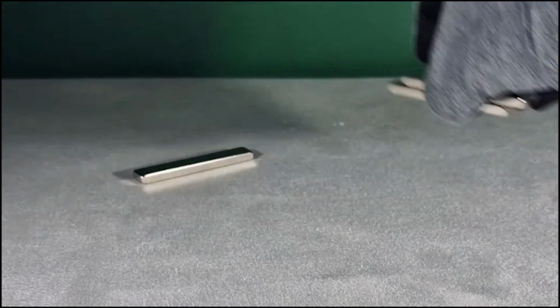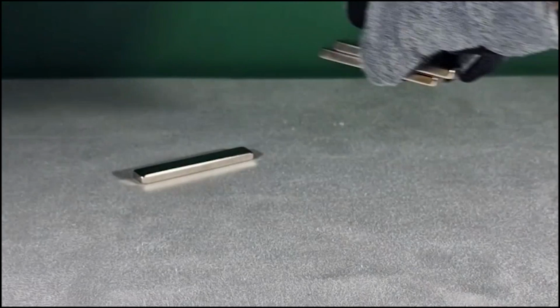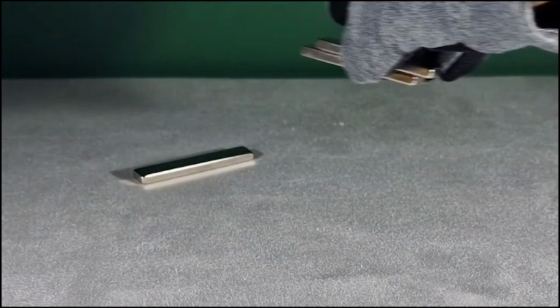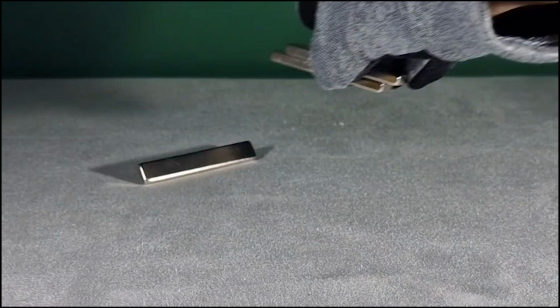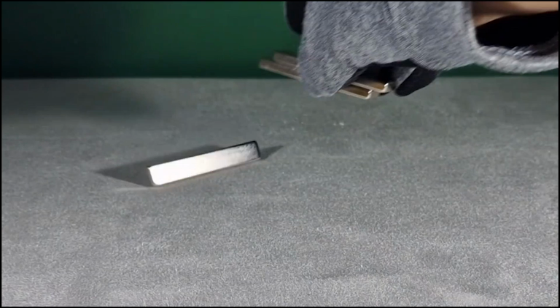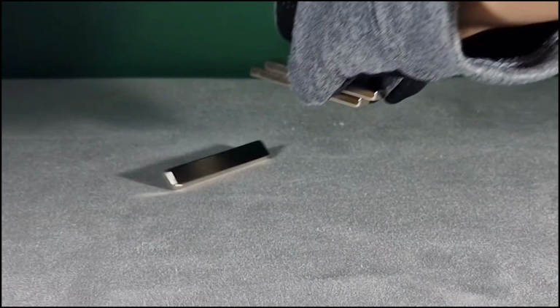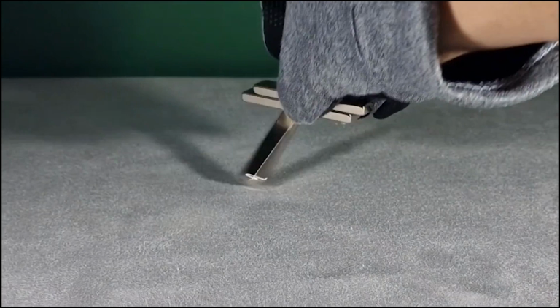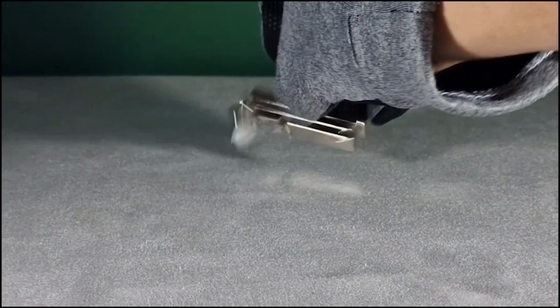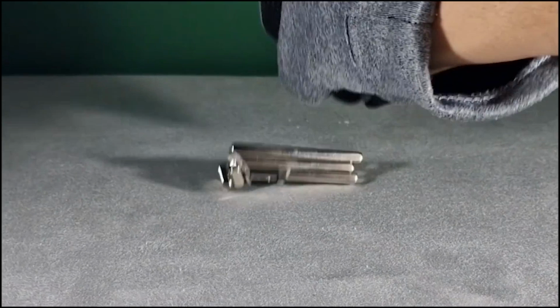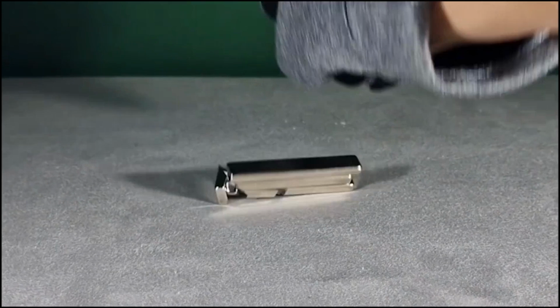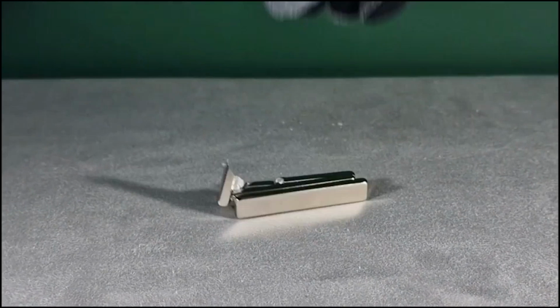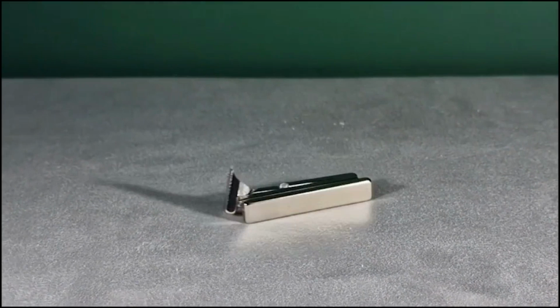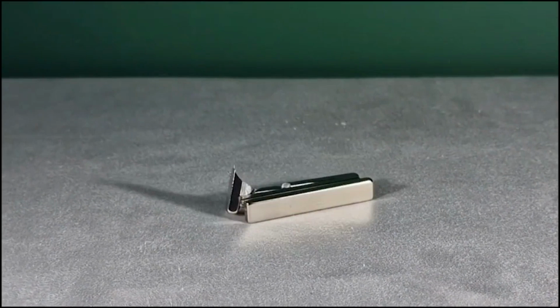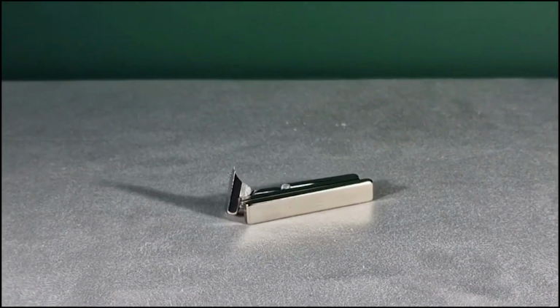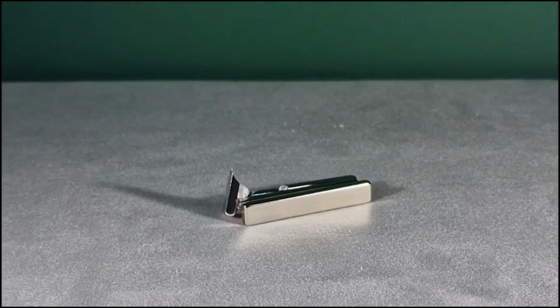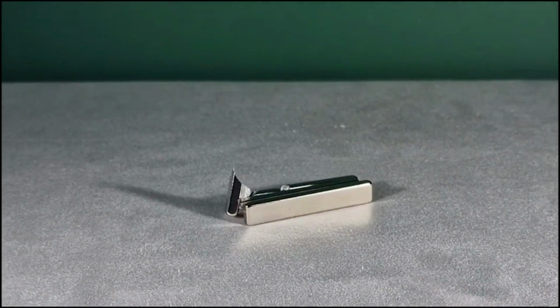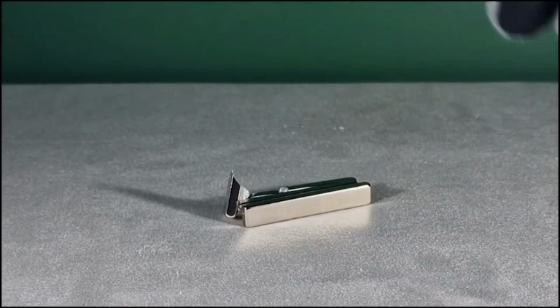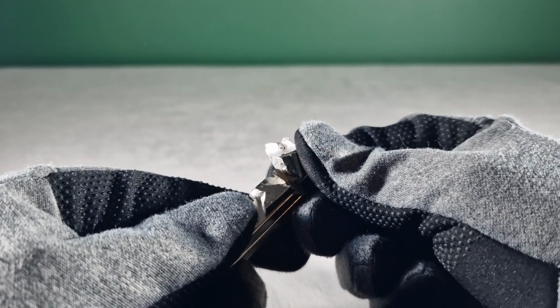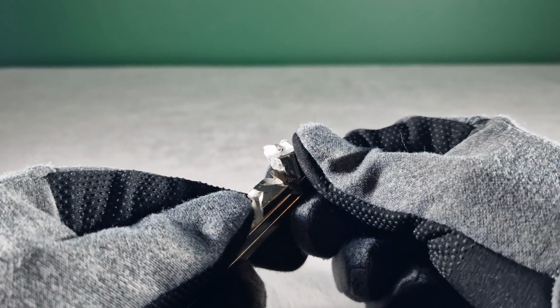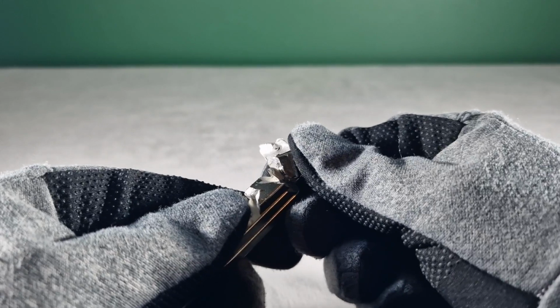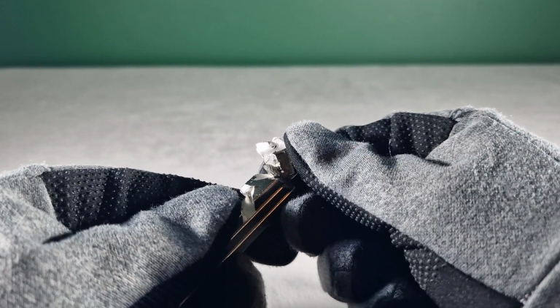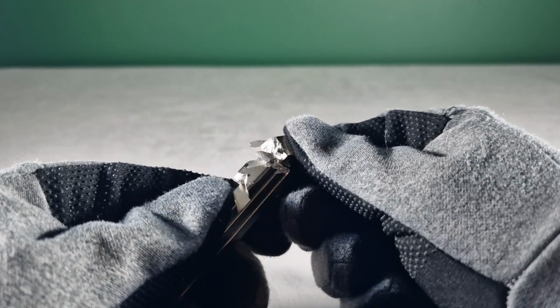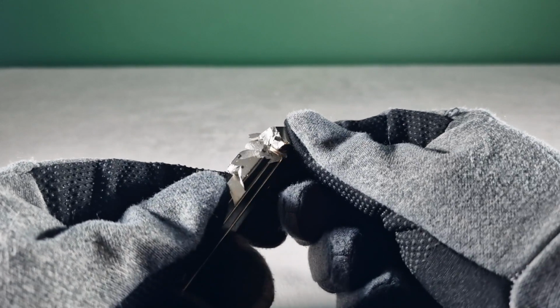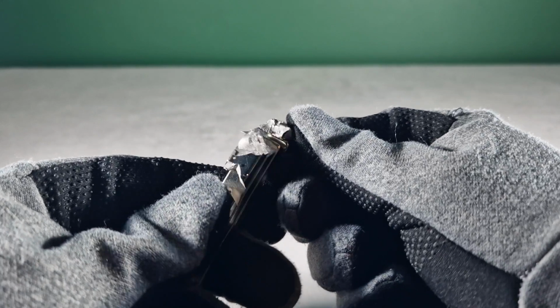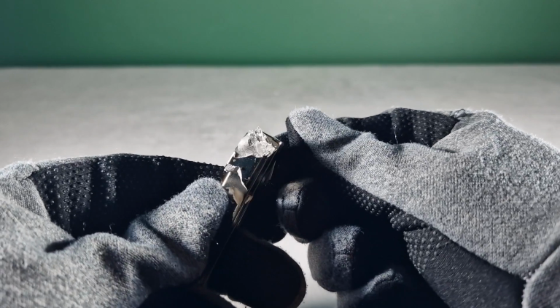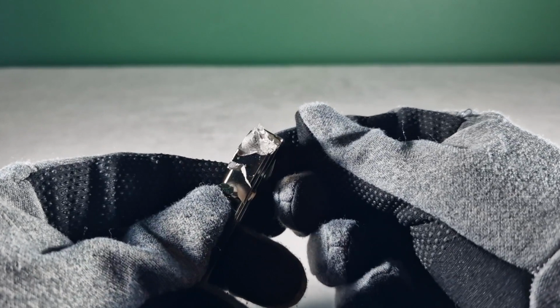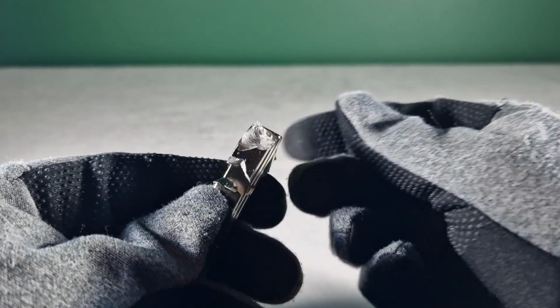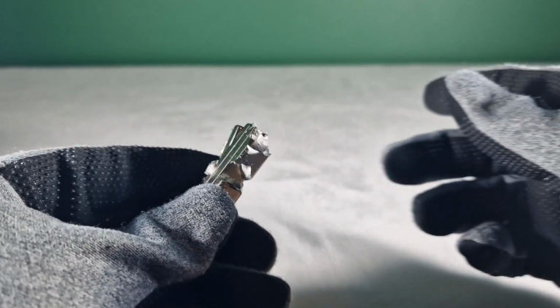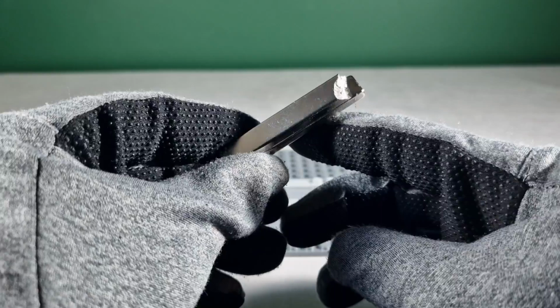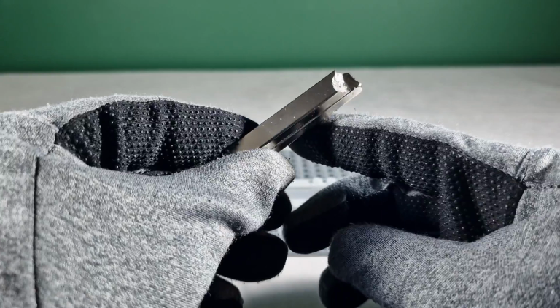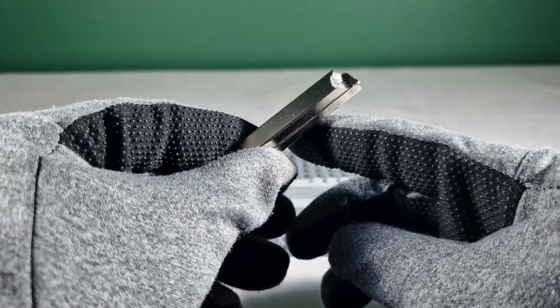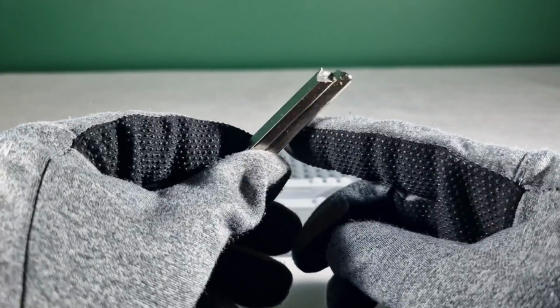I actually broke one of the magnets before even starting the experiment — one's completely gone, one's just a bit chipped — but we can still do this.